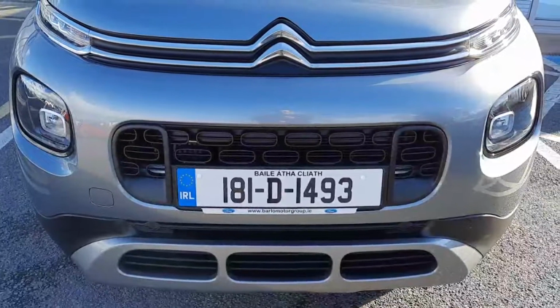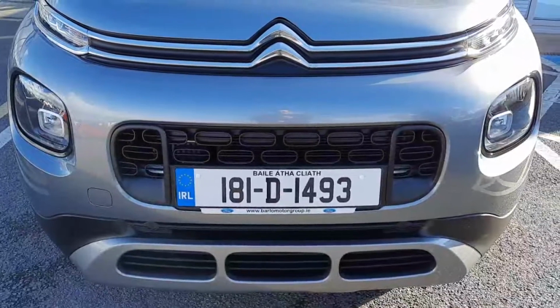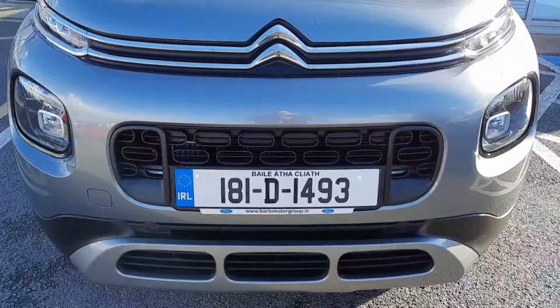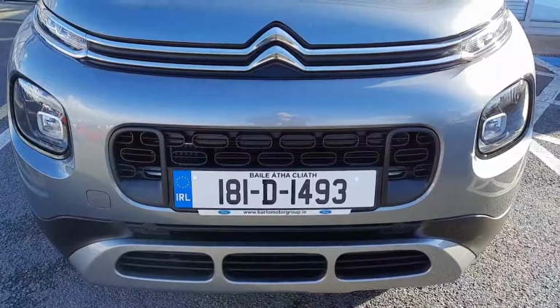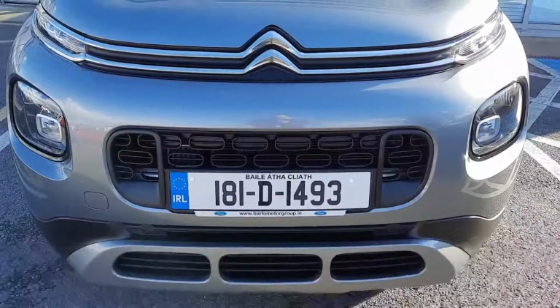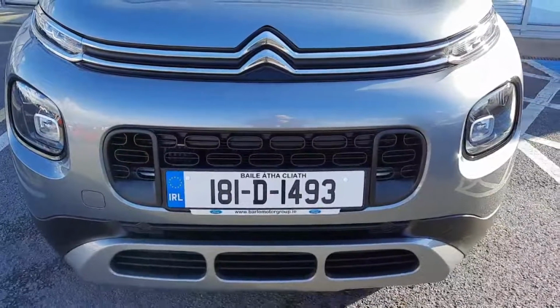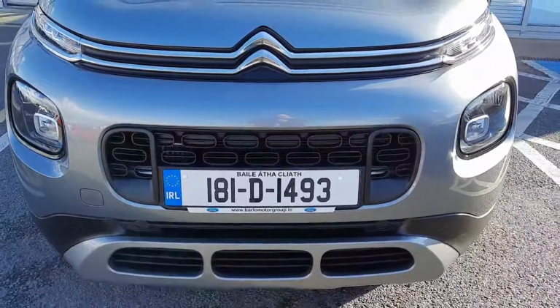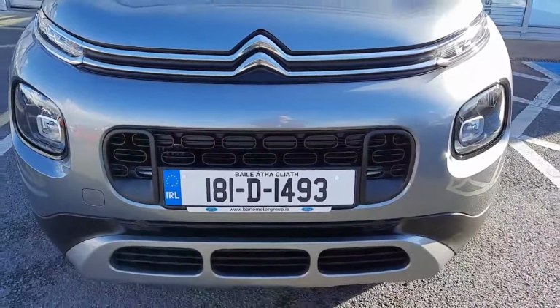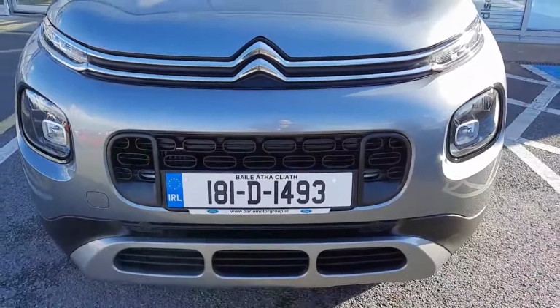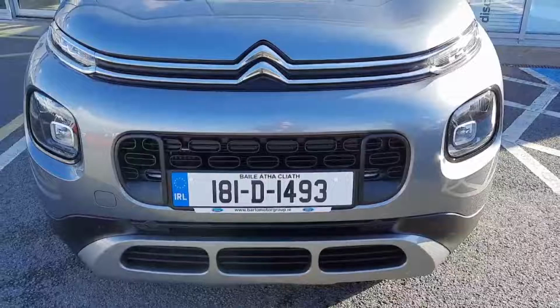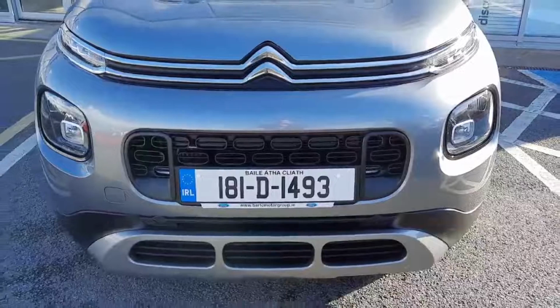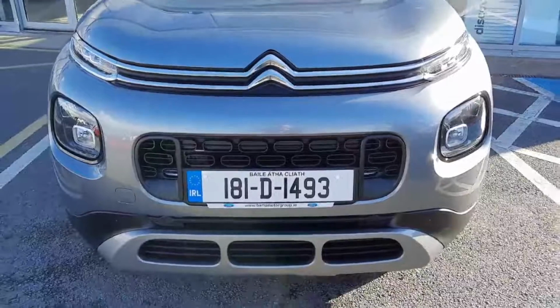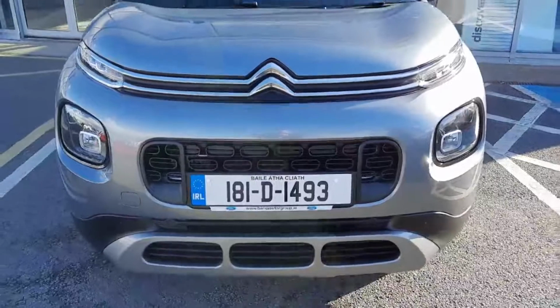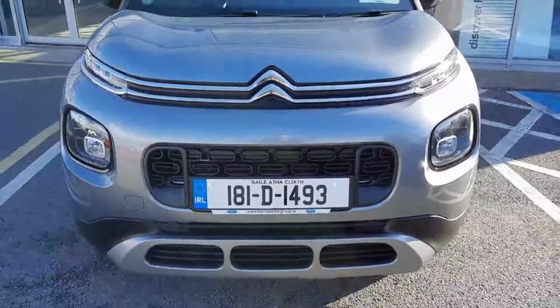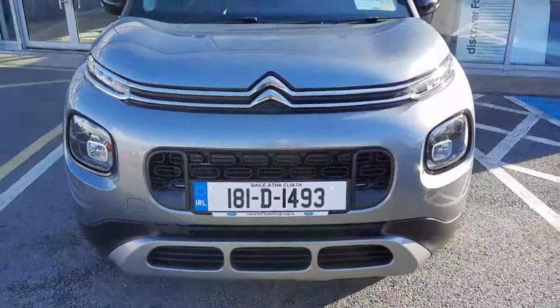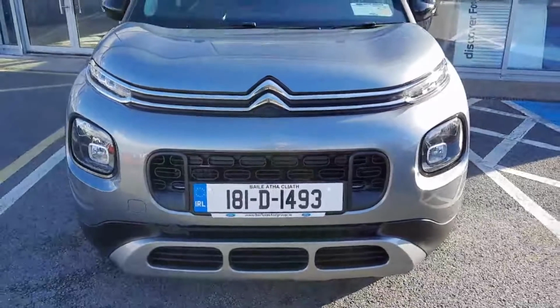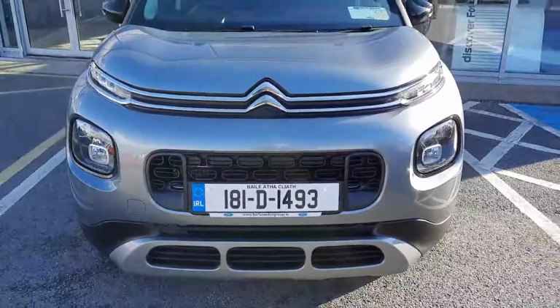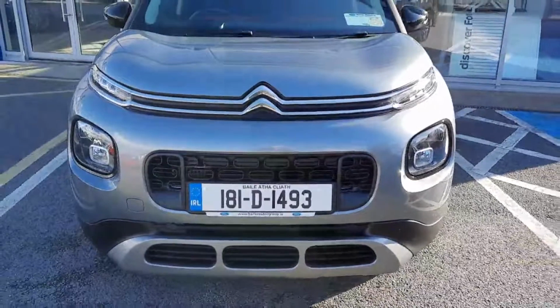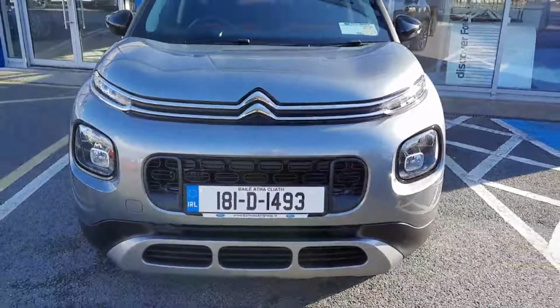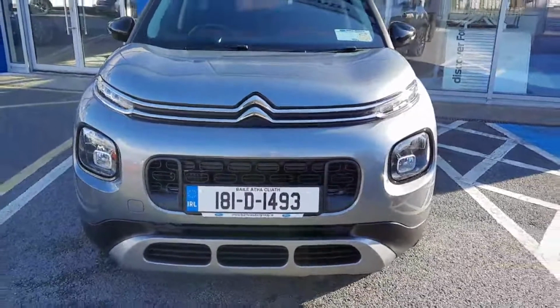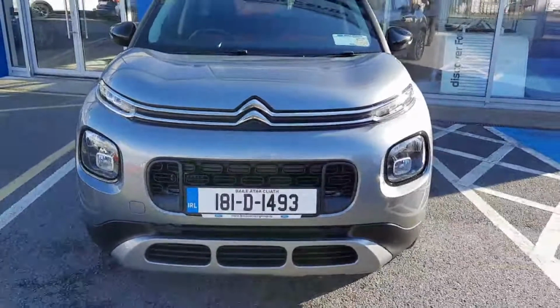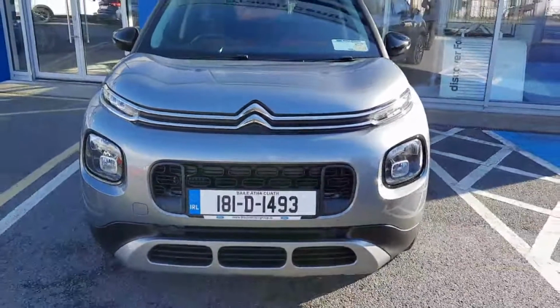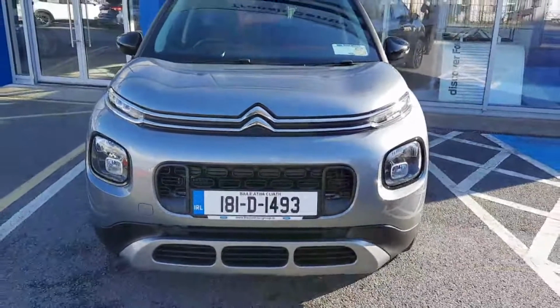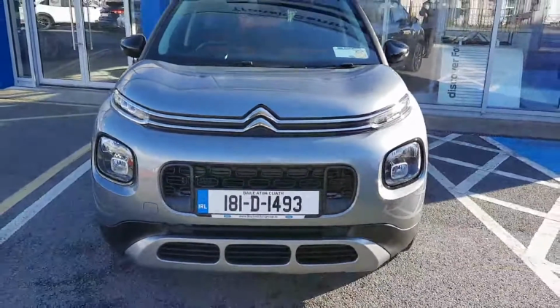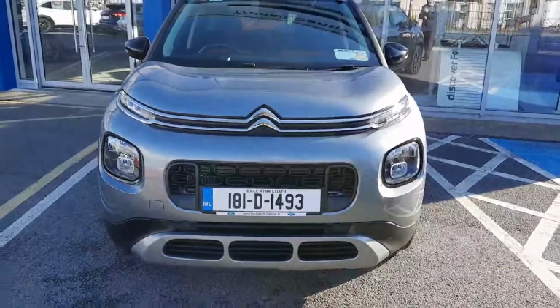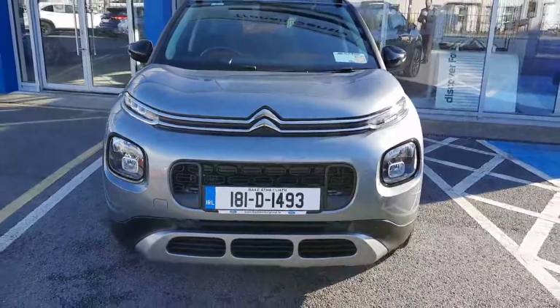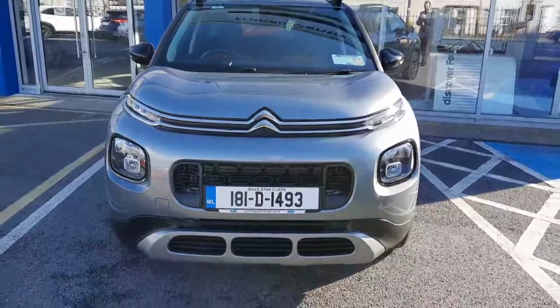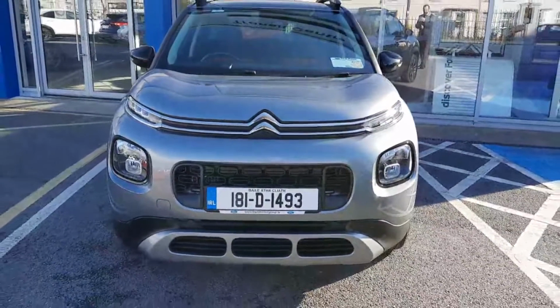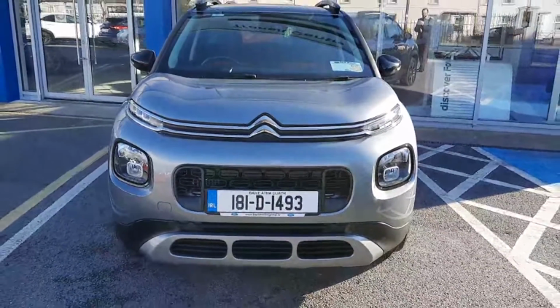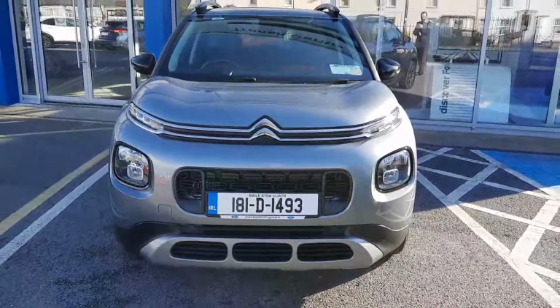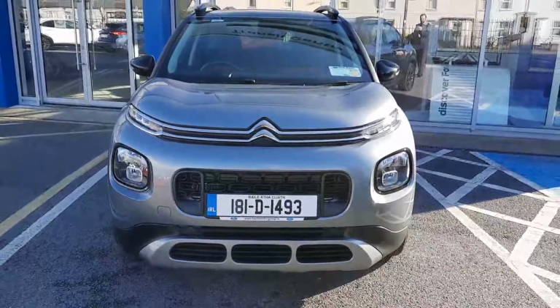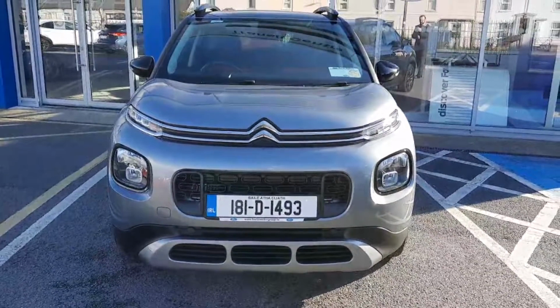If you need any more information on this car you can give us a call at 052 612 5300. Thanks!